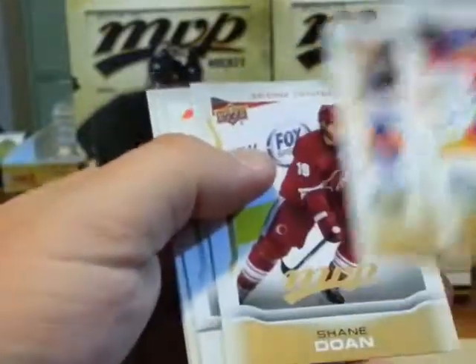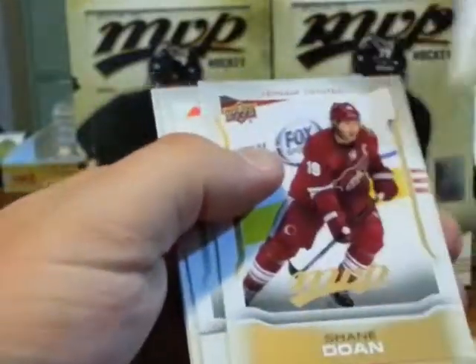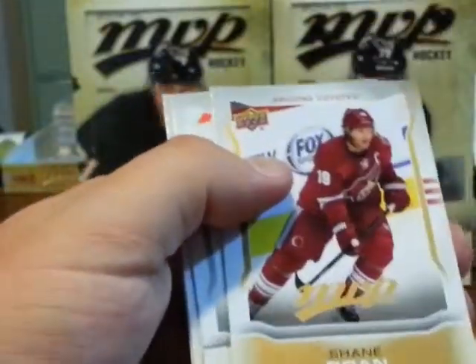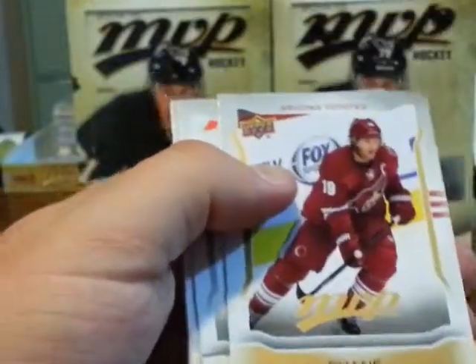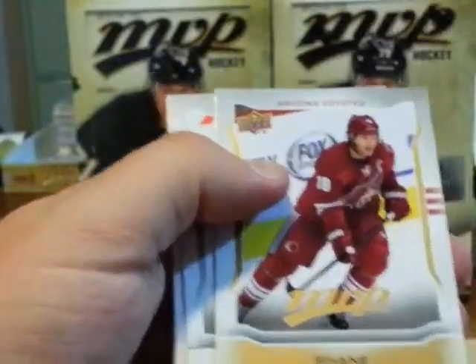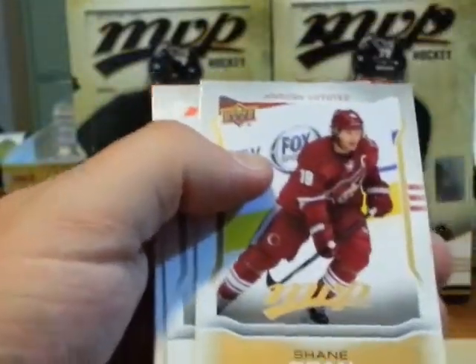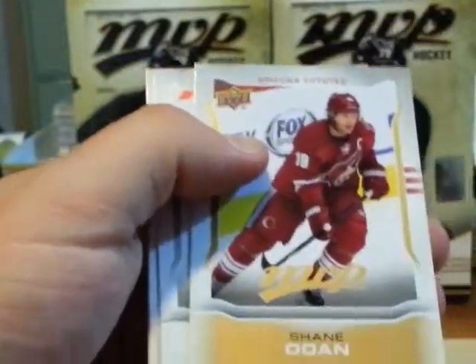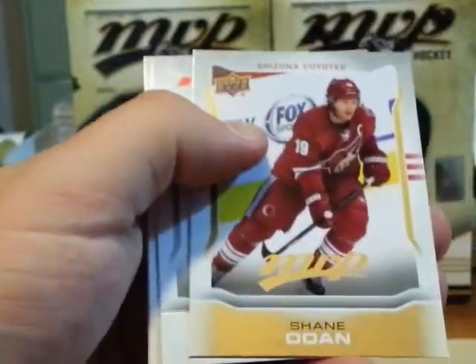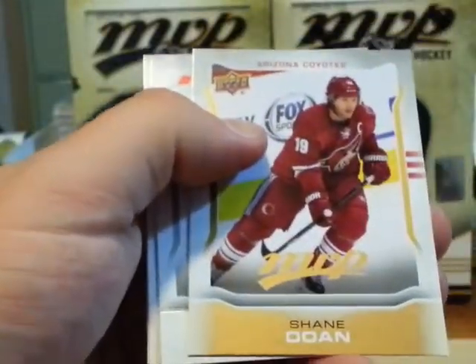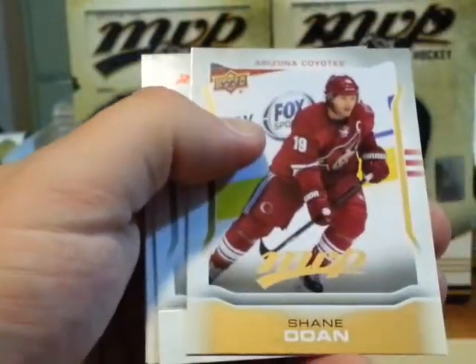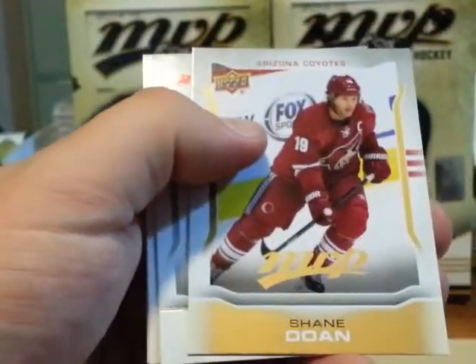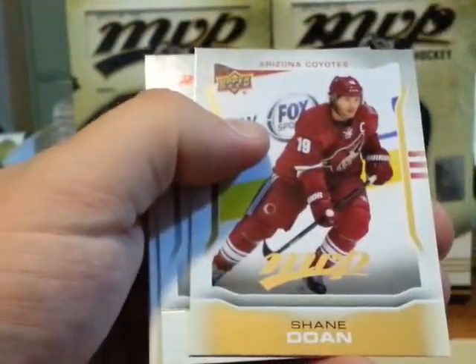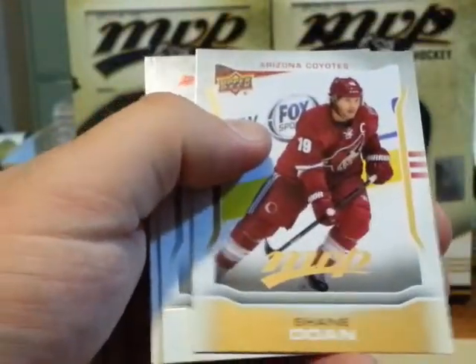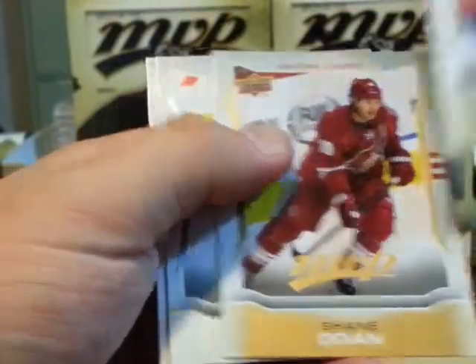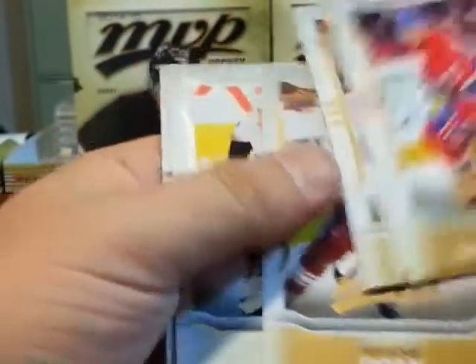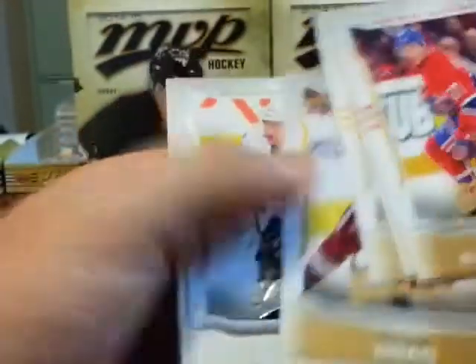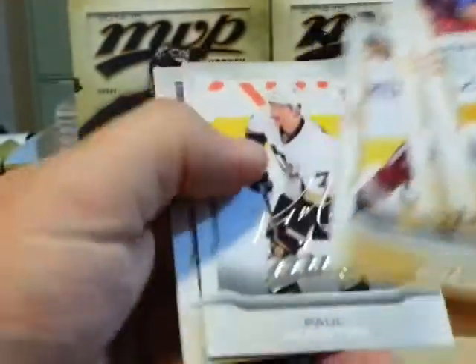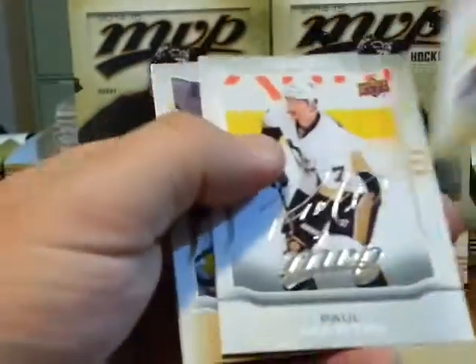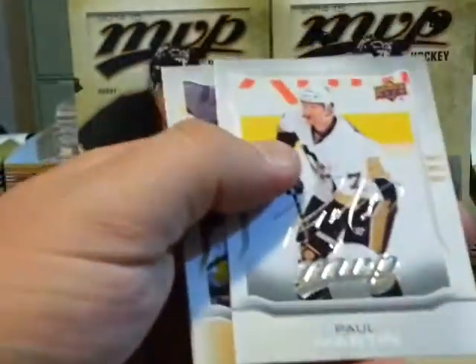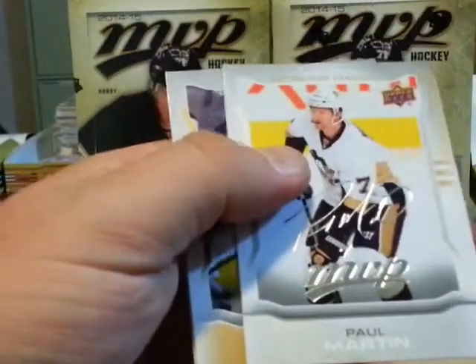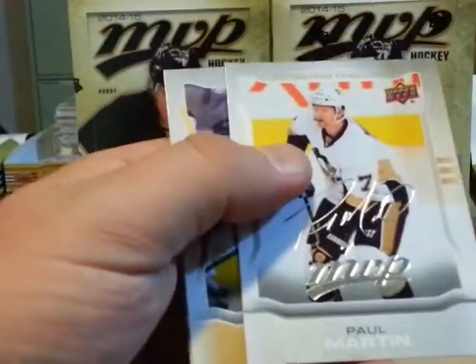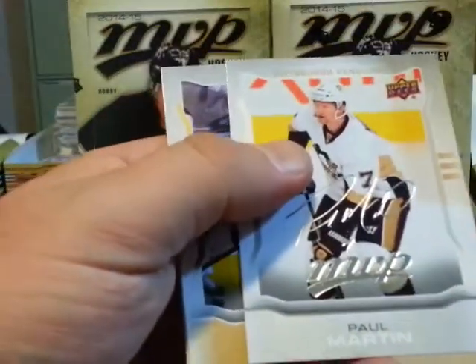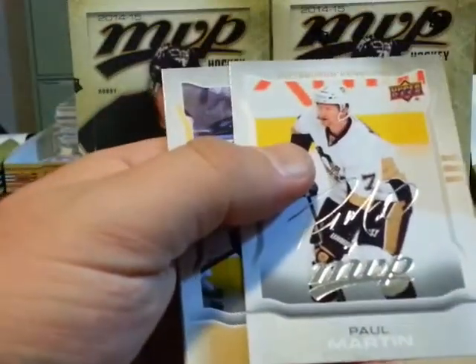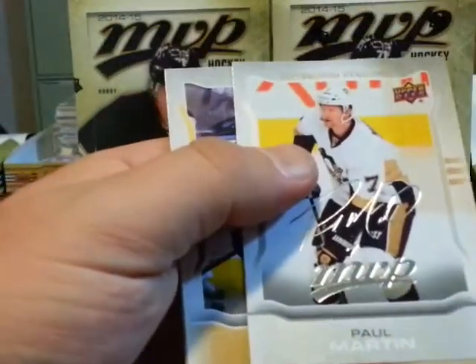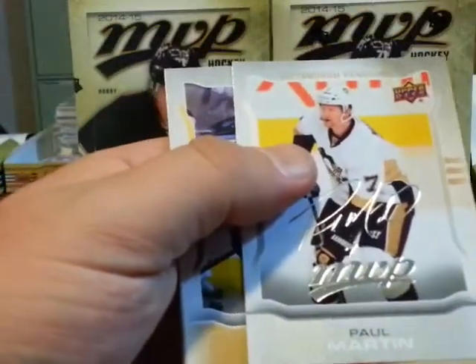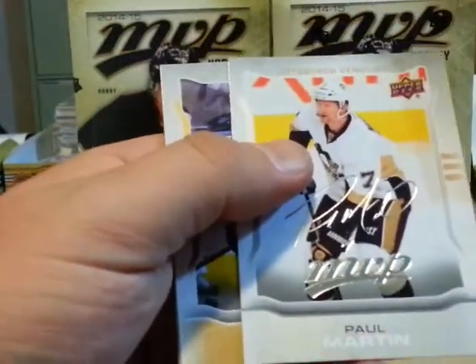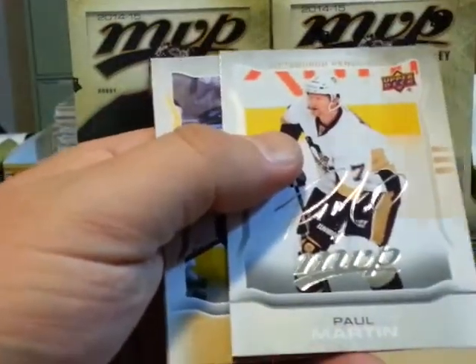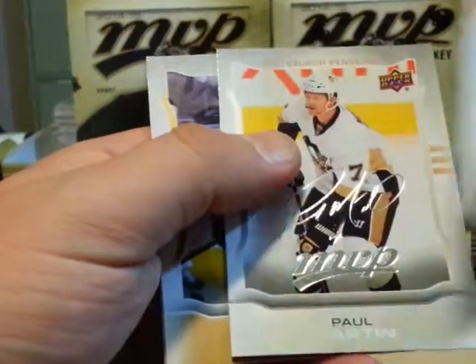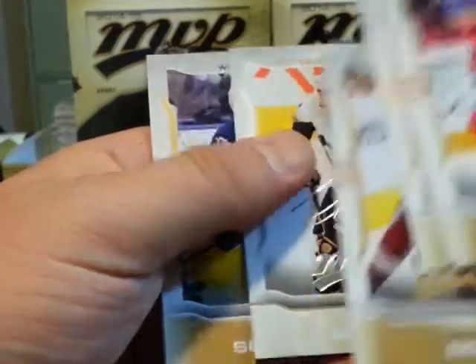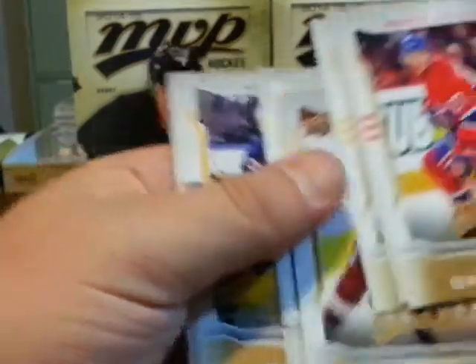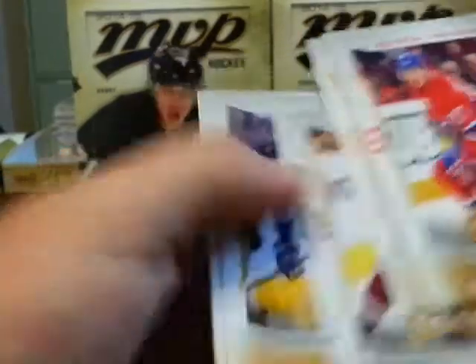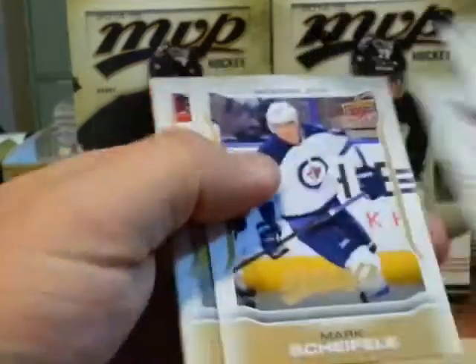Shane Doan short print. Pavel Martin silver script.